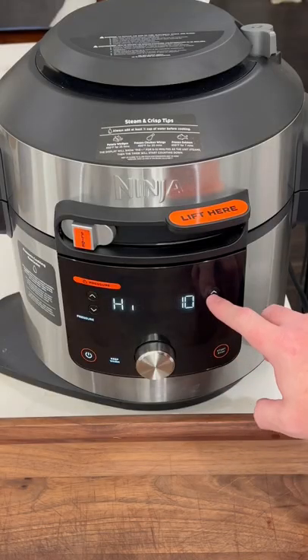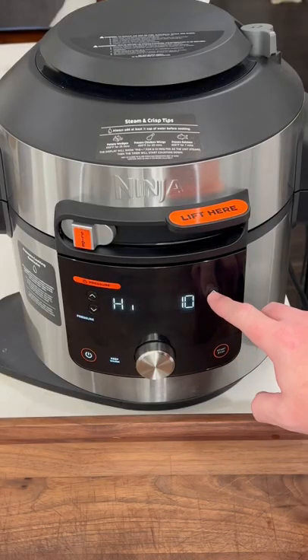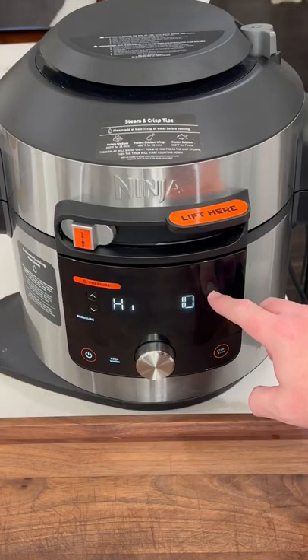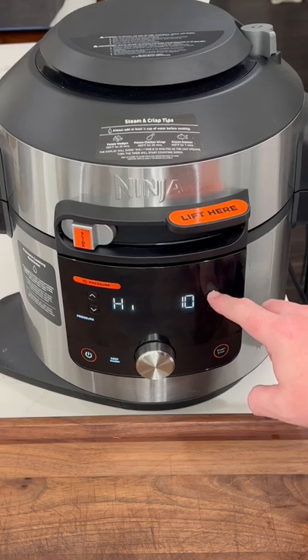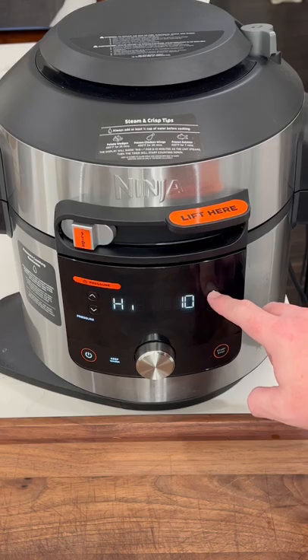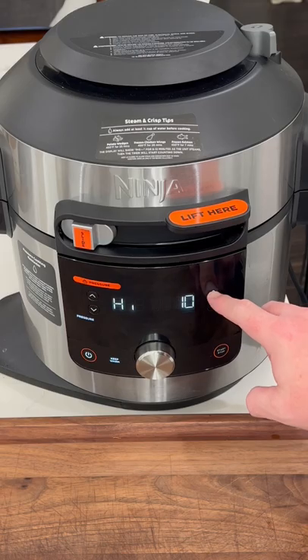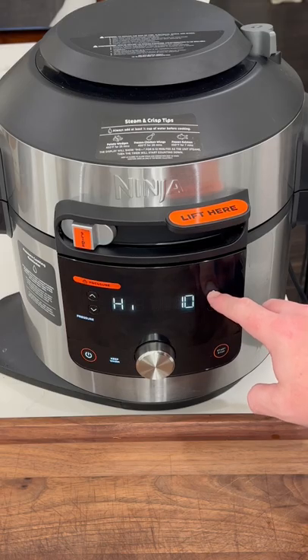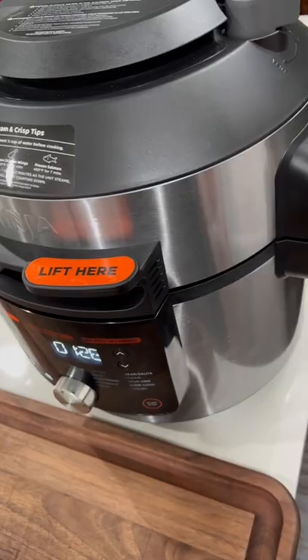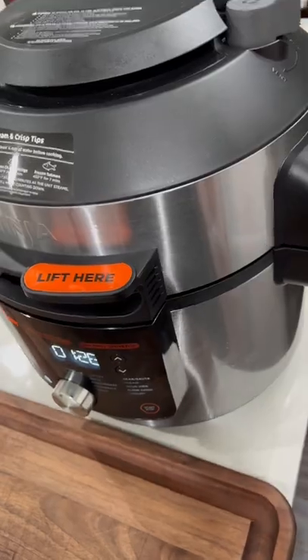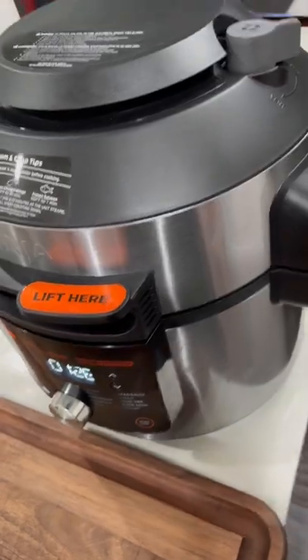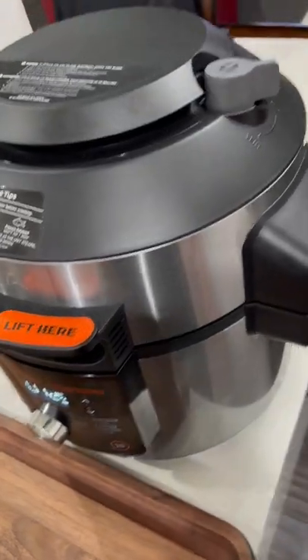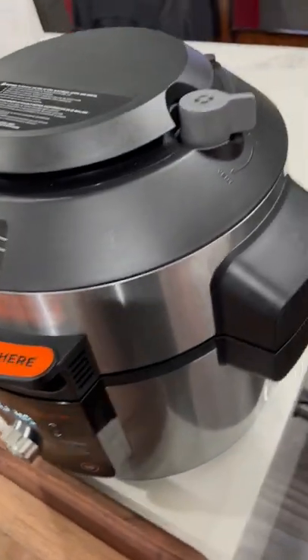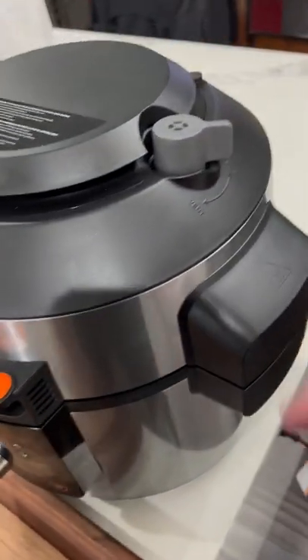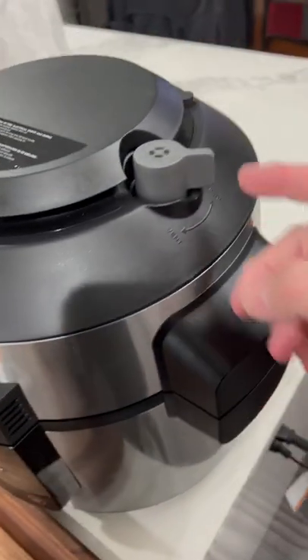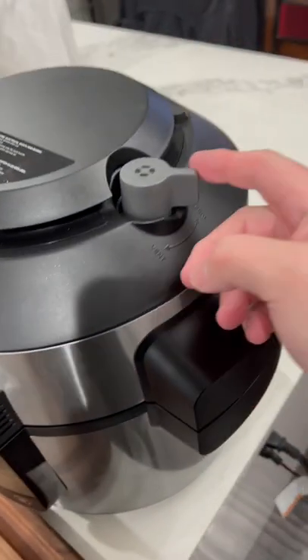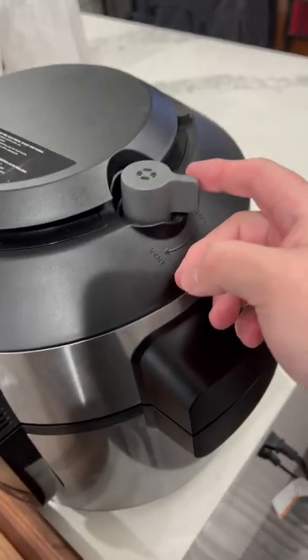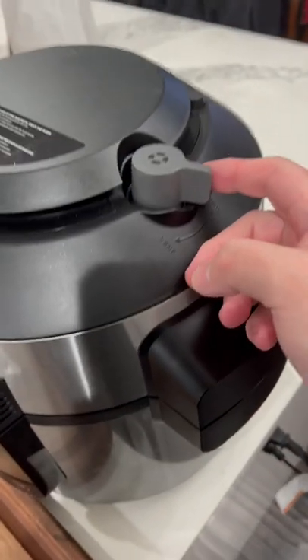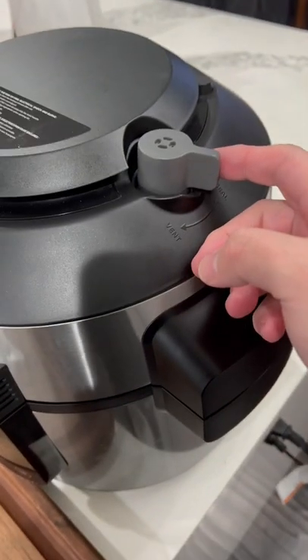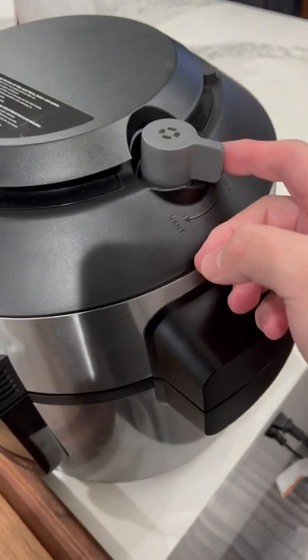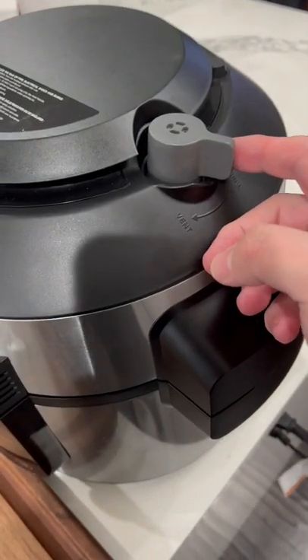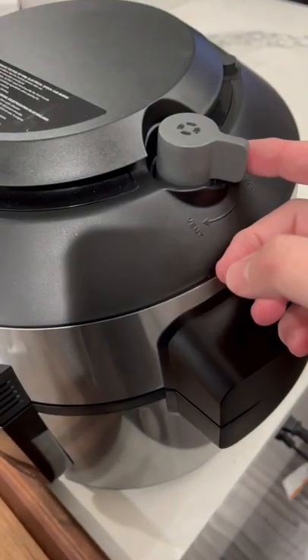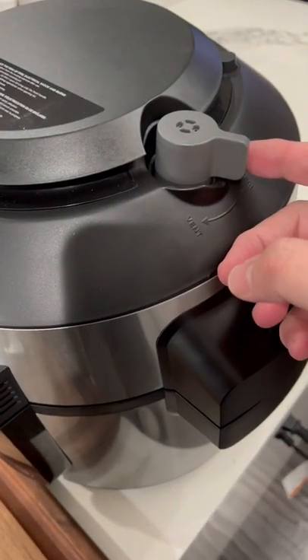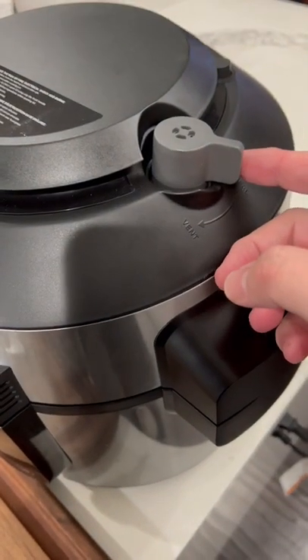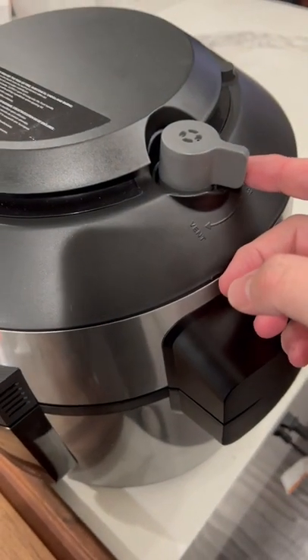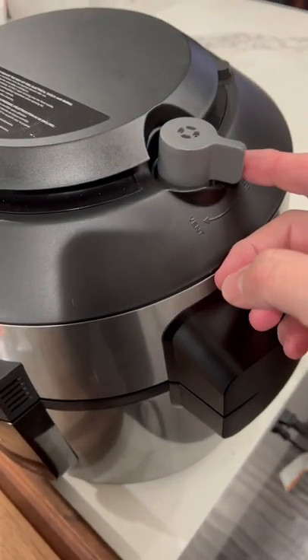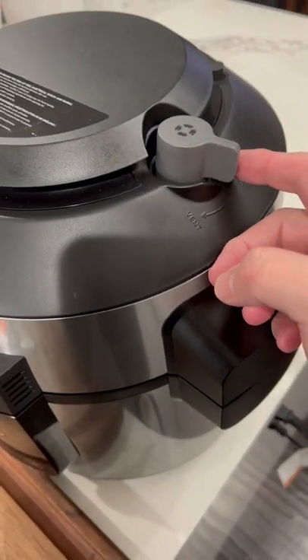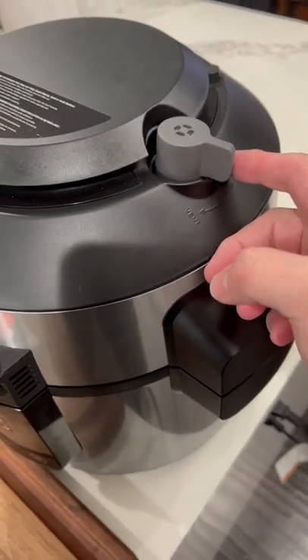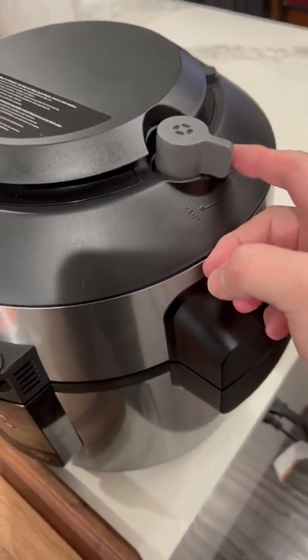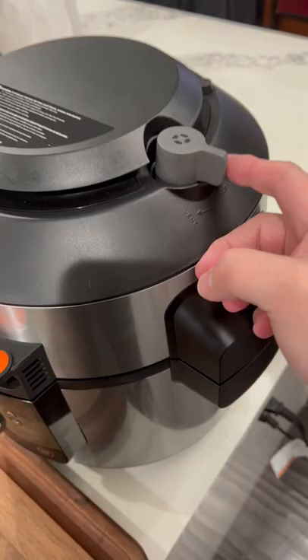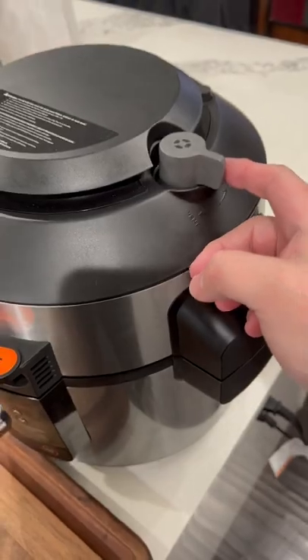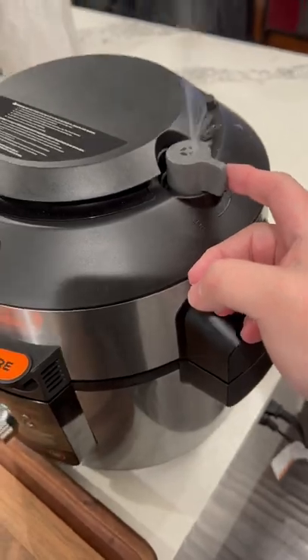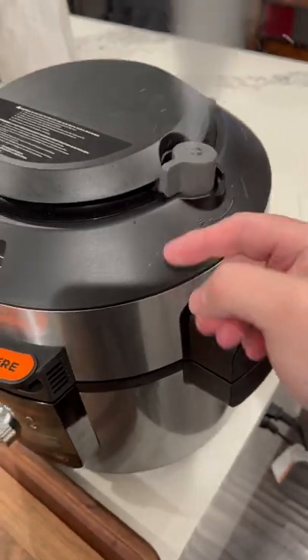We're gonna do it for one hour. Pressure cooking is done — time to release the pressure. Stay back for this one.